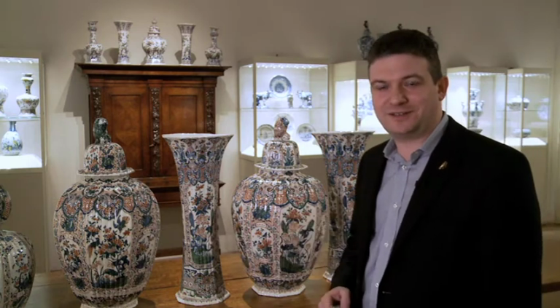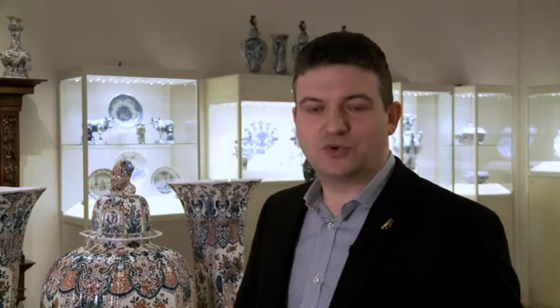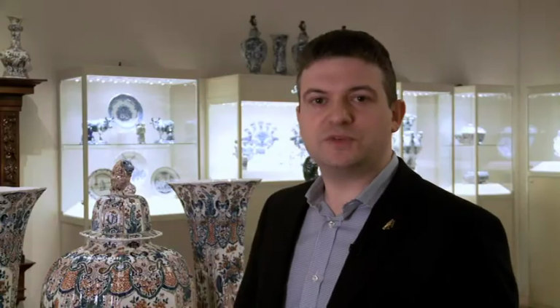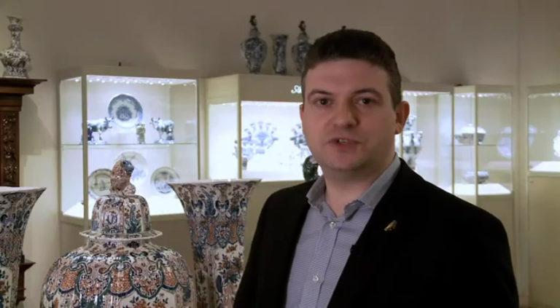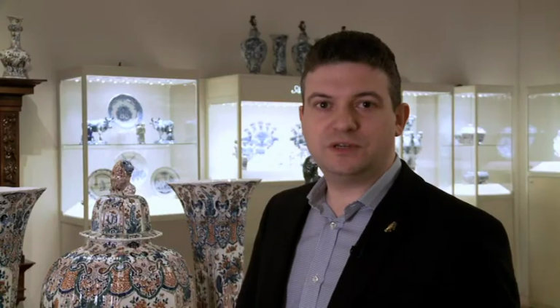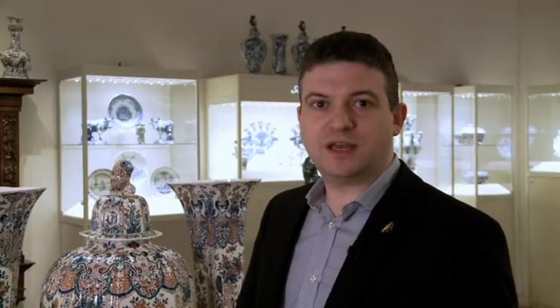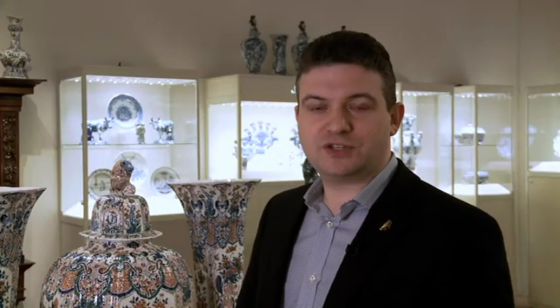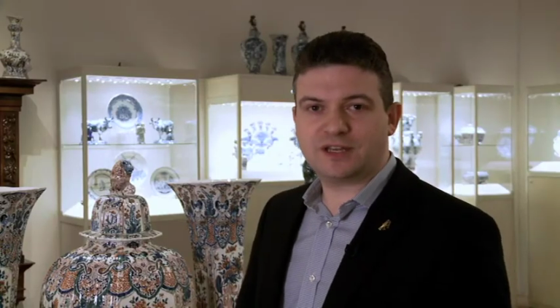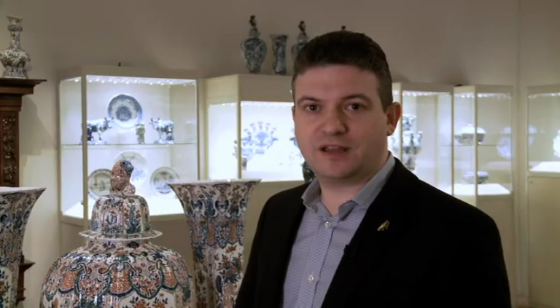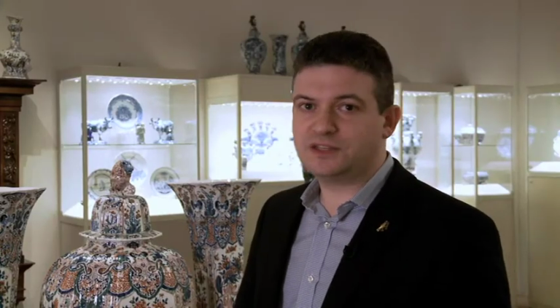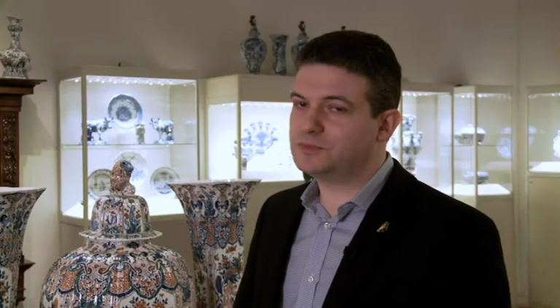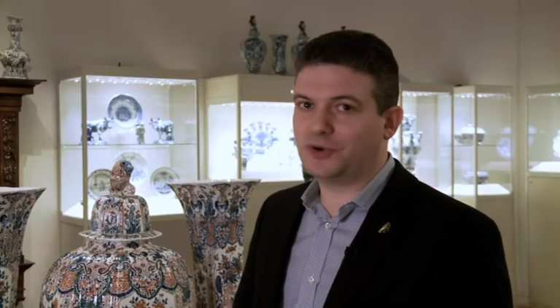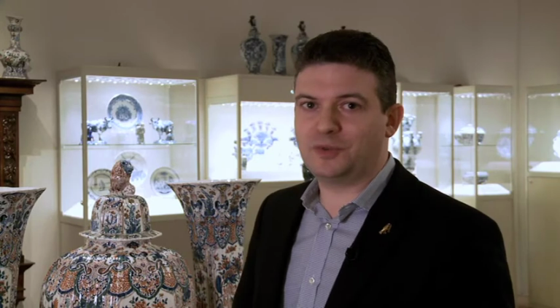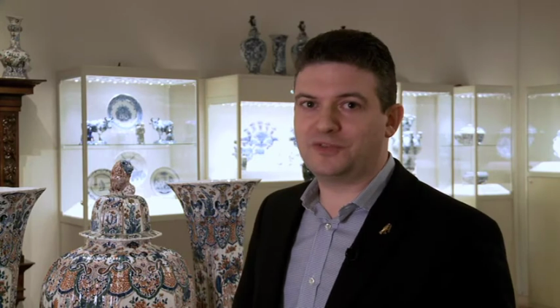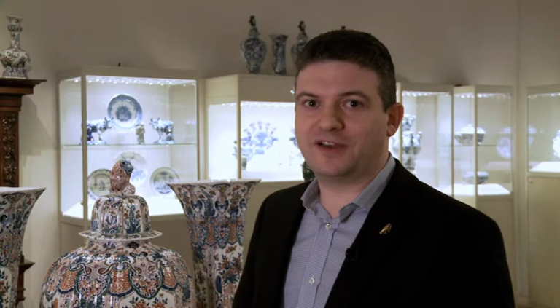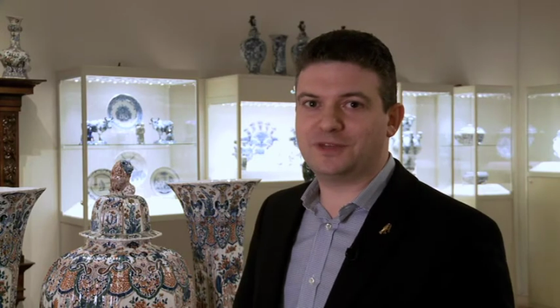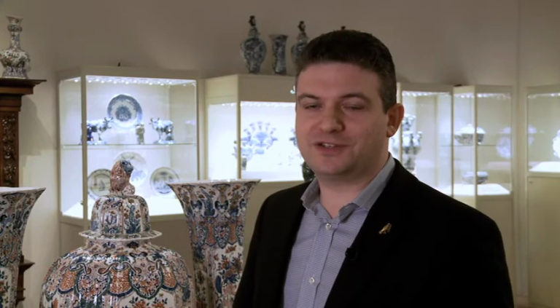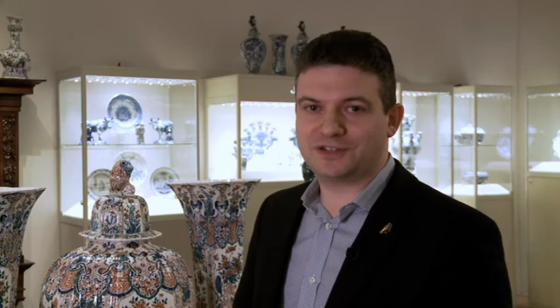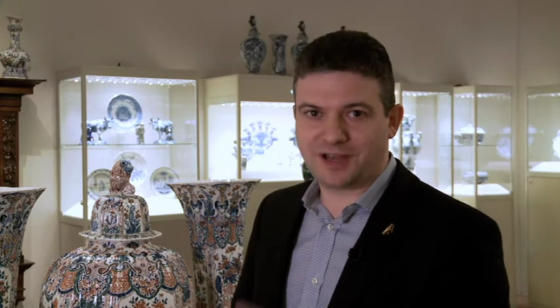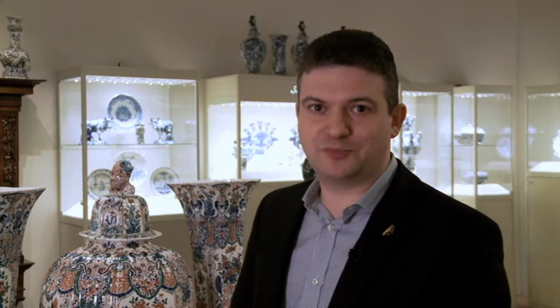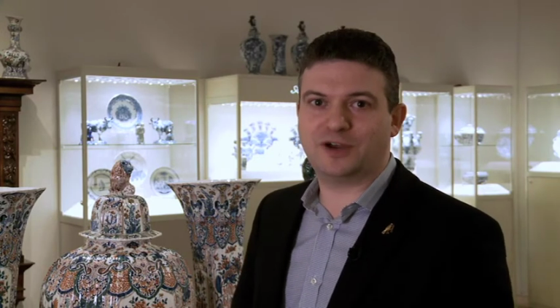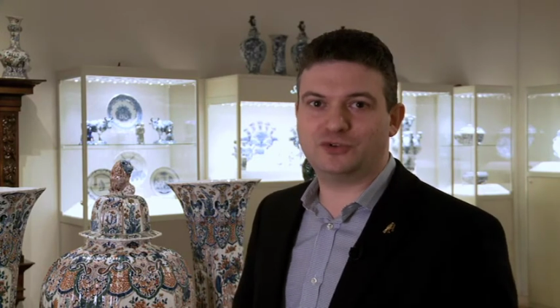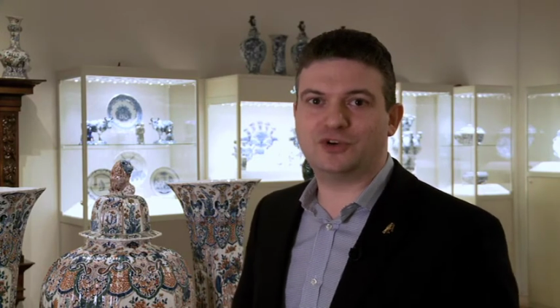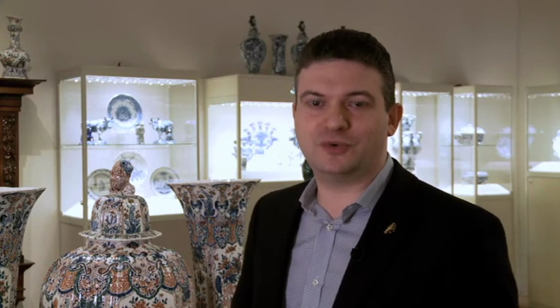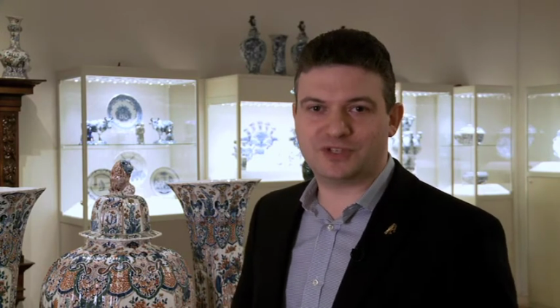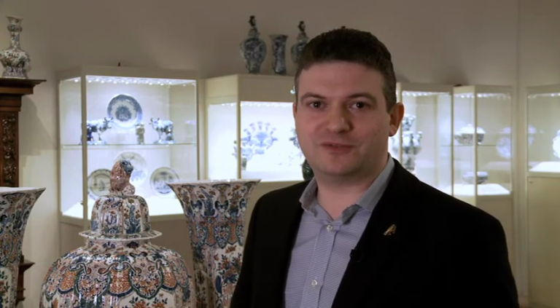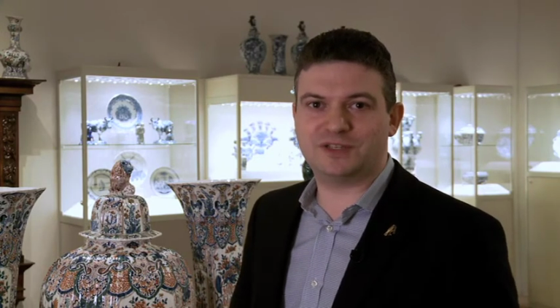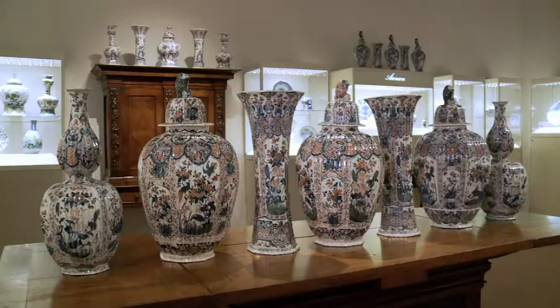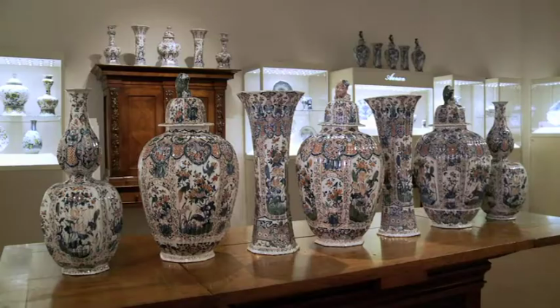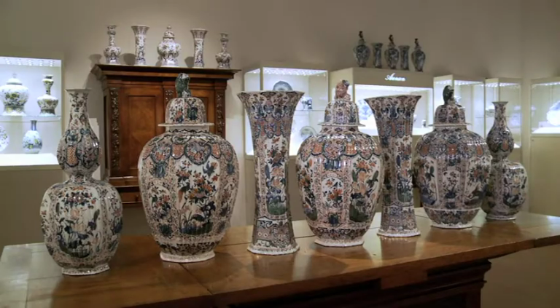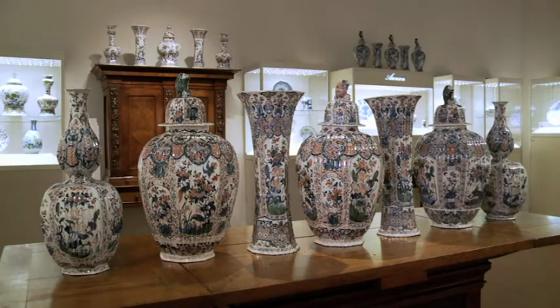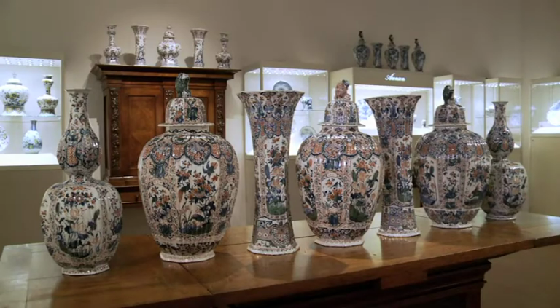The Rijksmuseum has a set like this, but only with five pieces. I'm proud to show you a seven-piece set of this size.